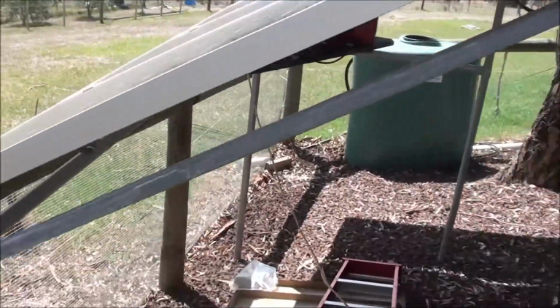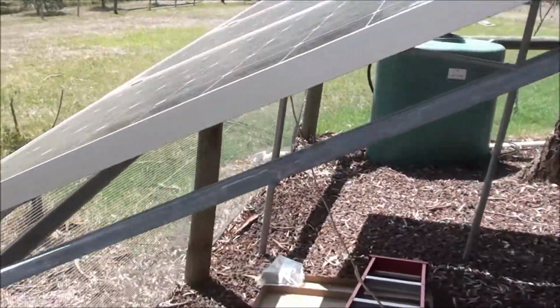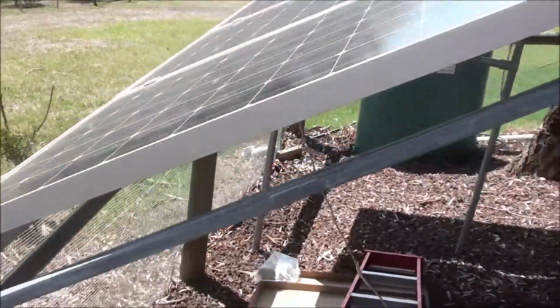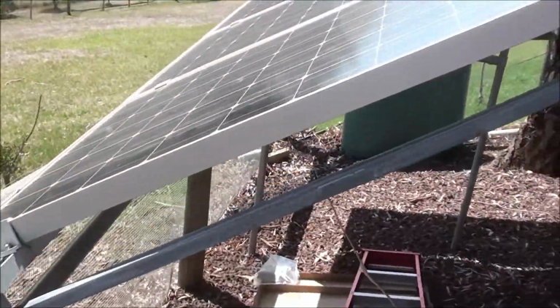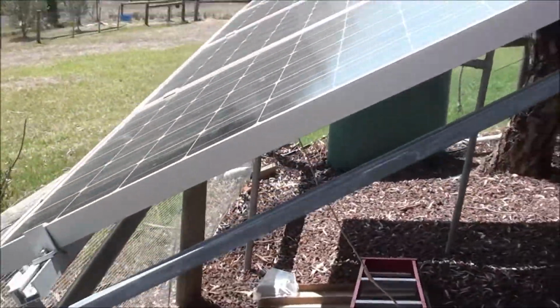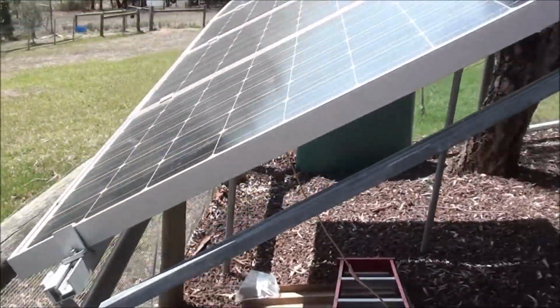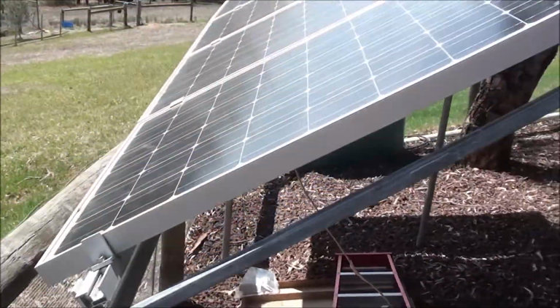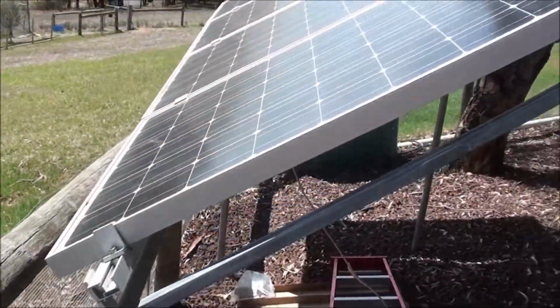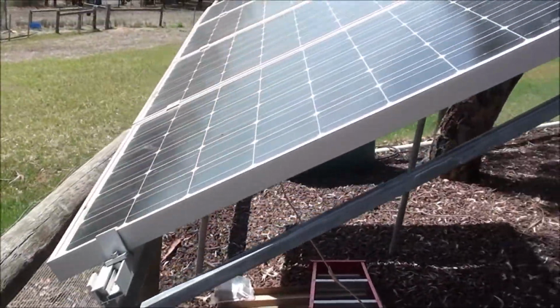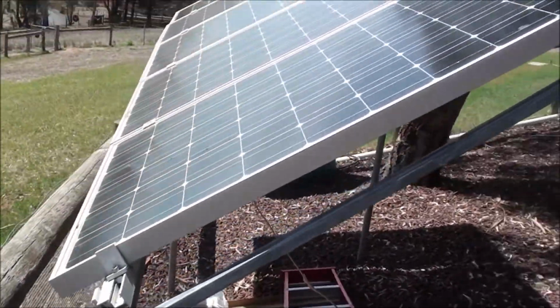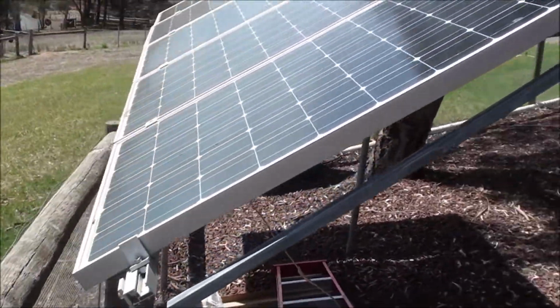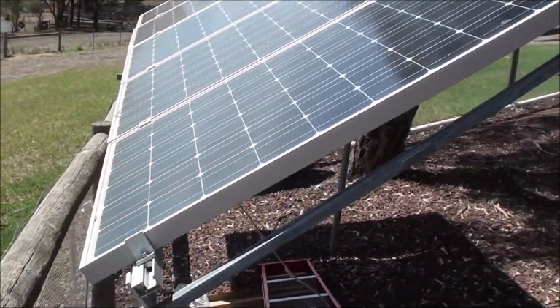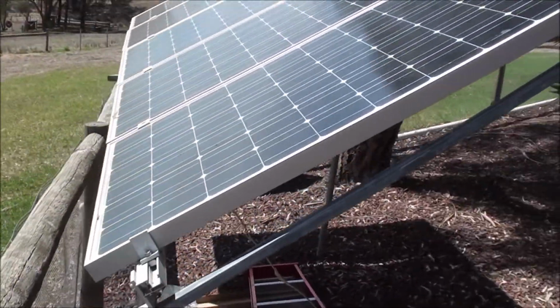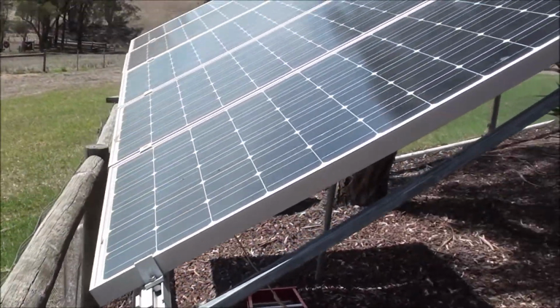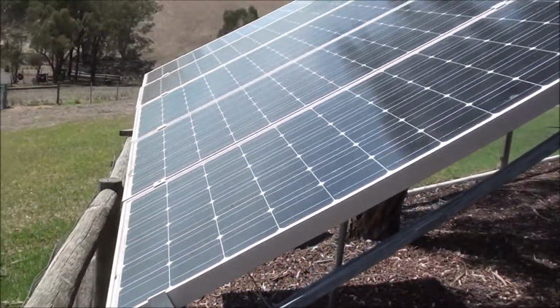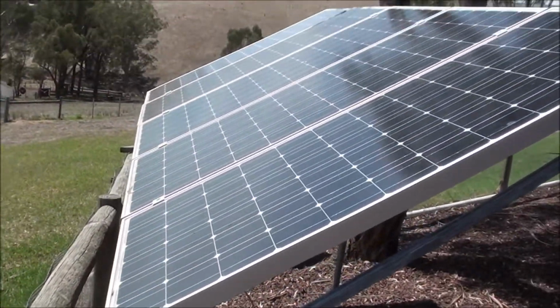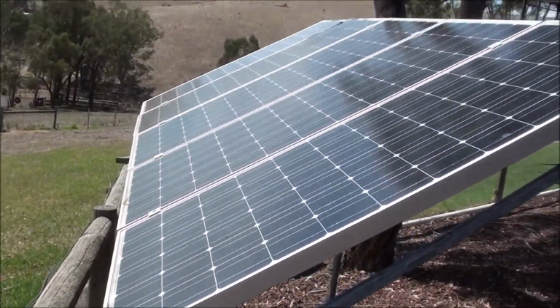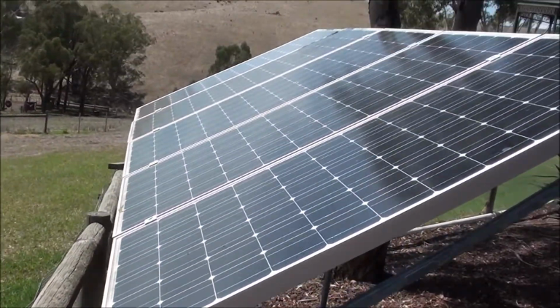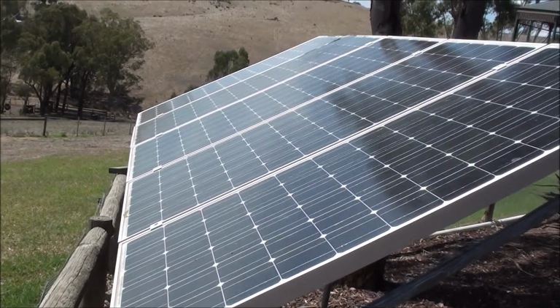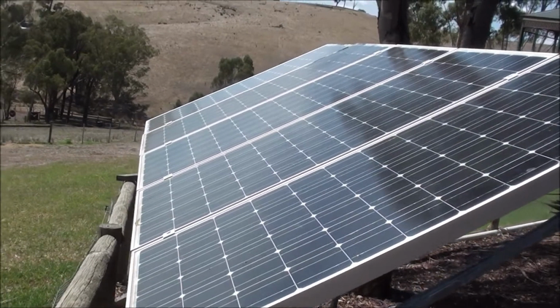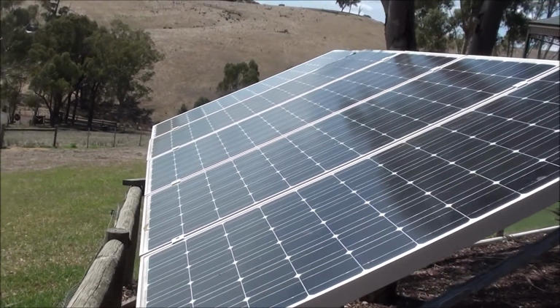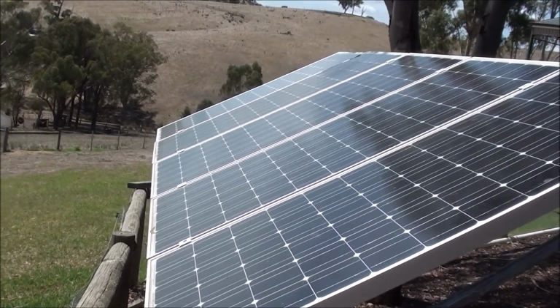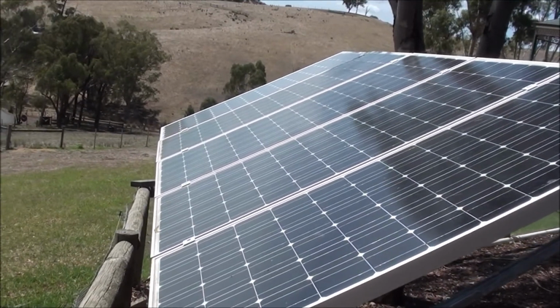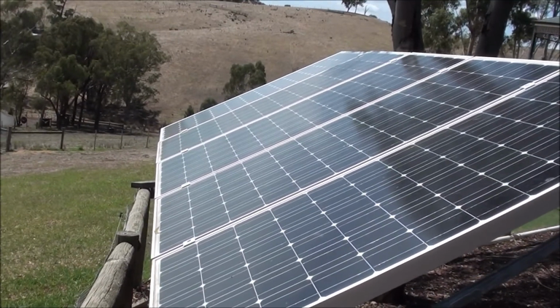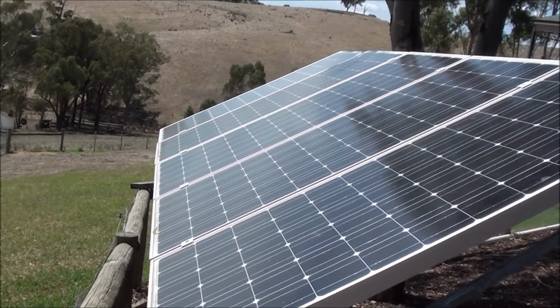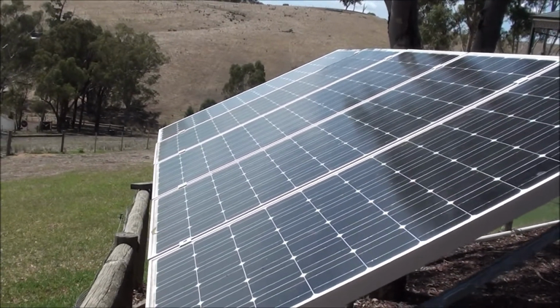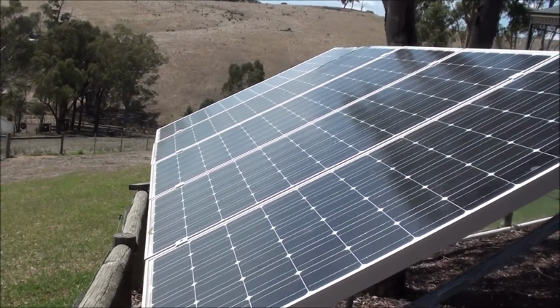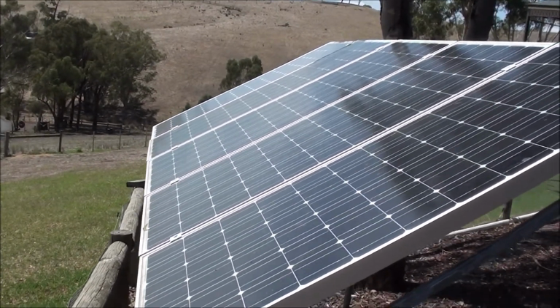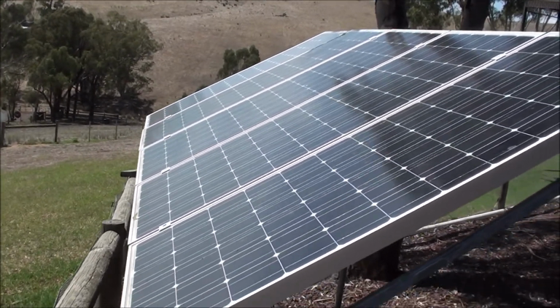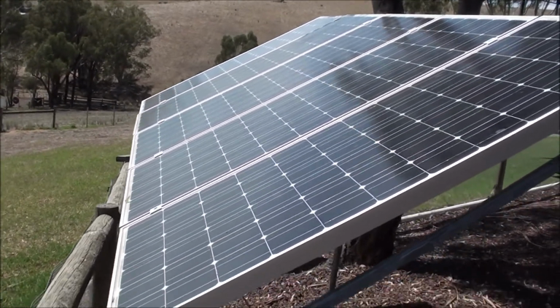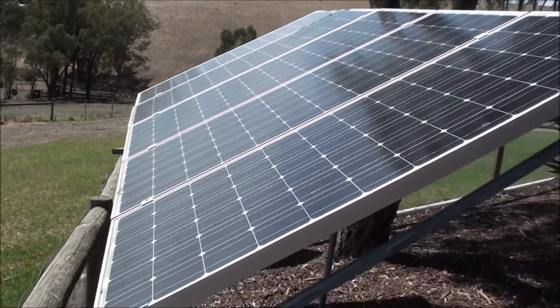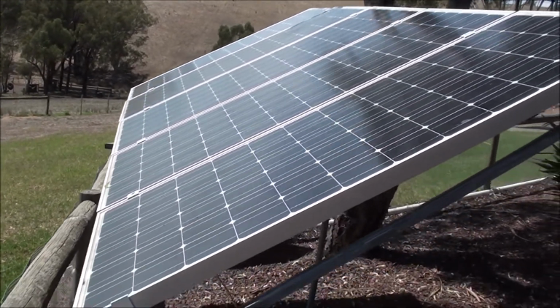And this is another view of the setup — four panels for DC current and one additional panel for DC power.